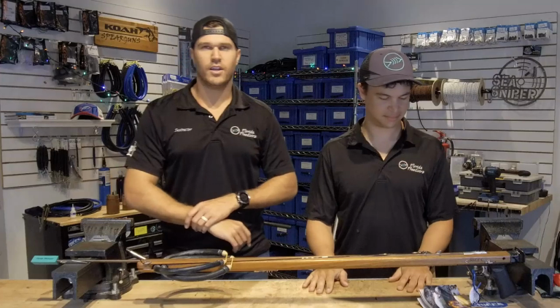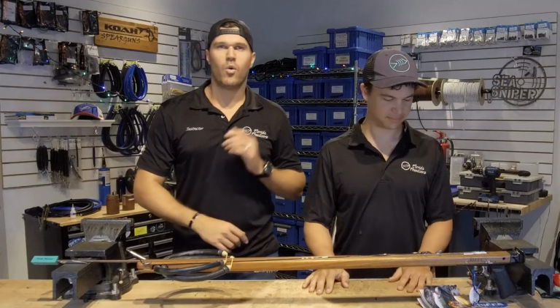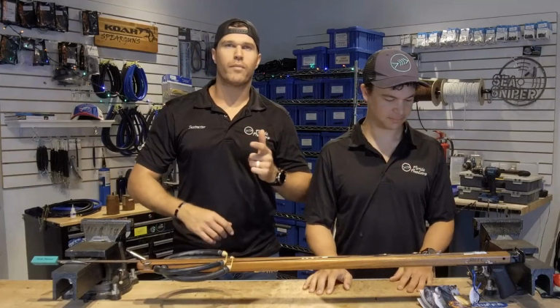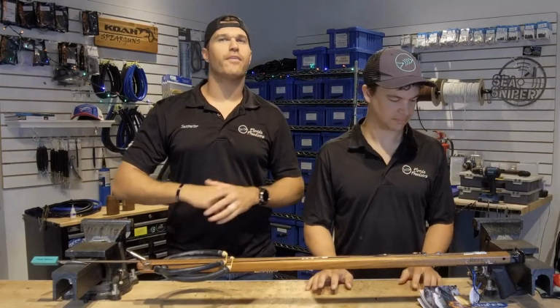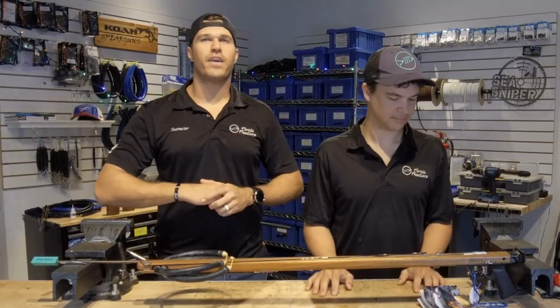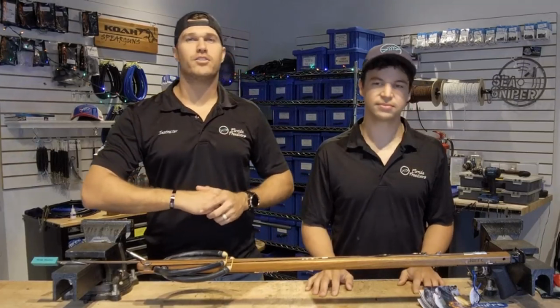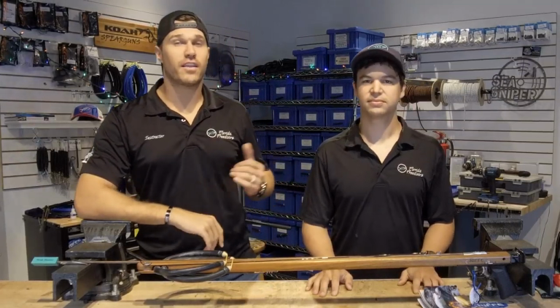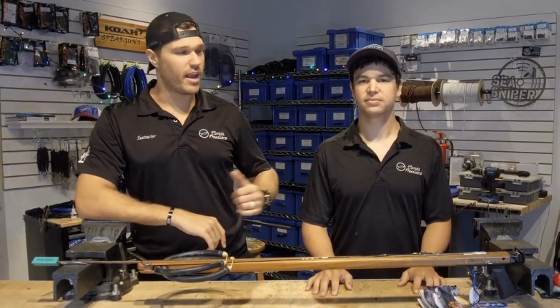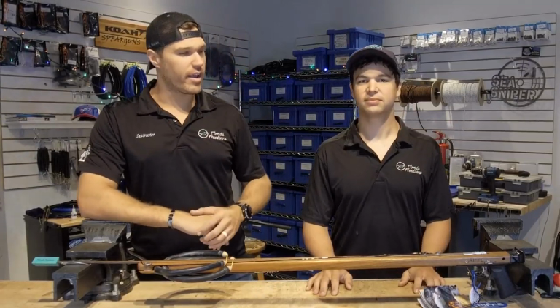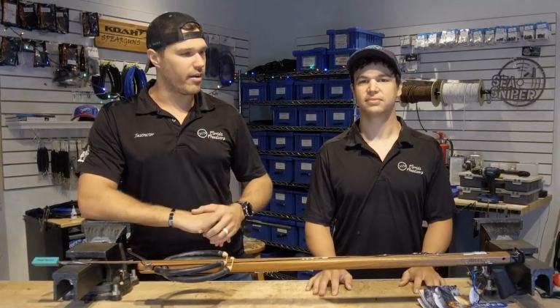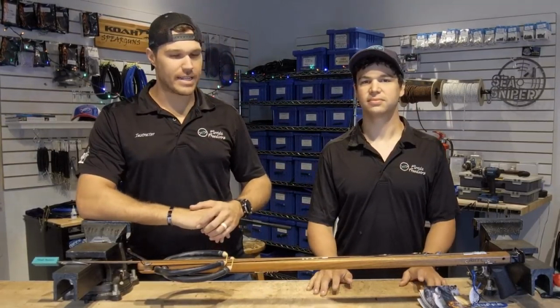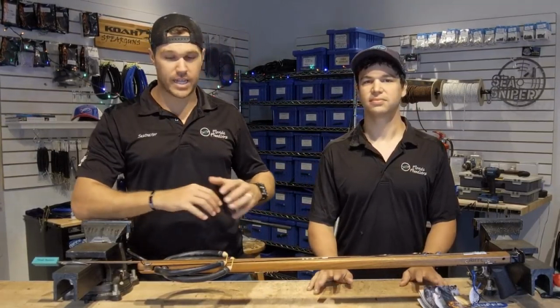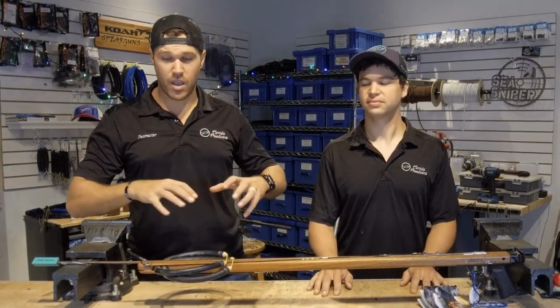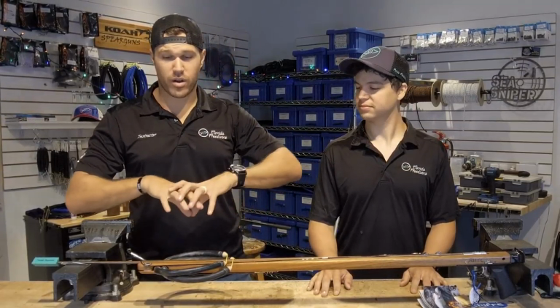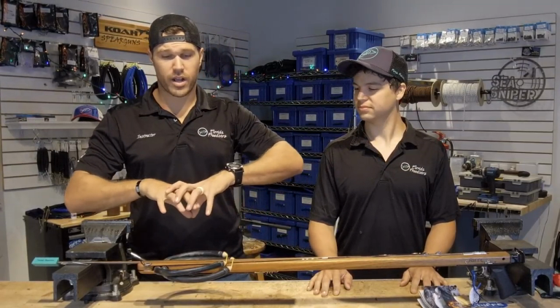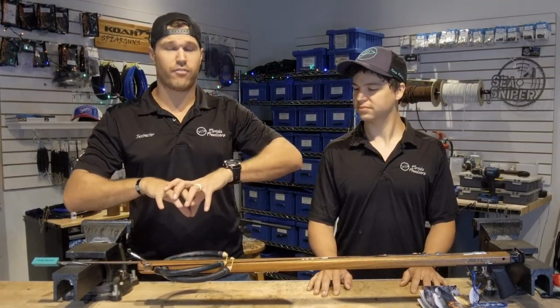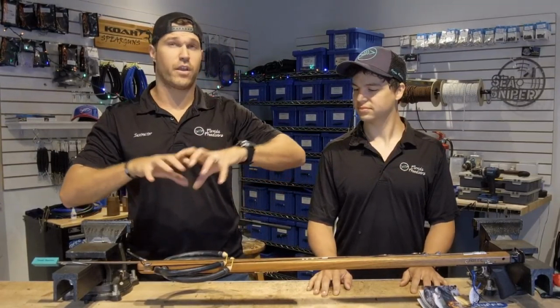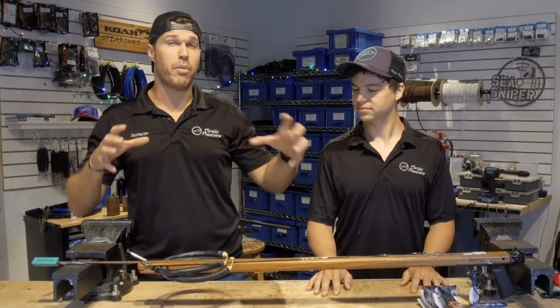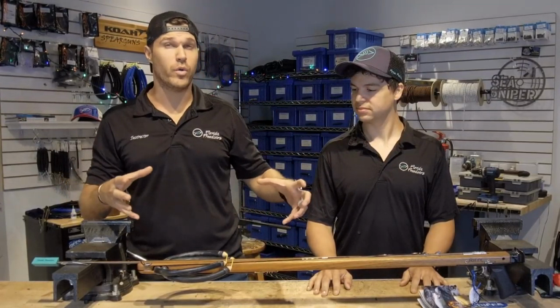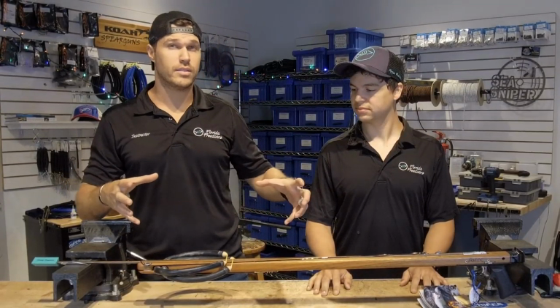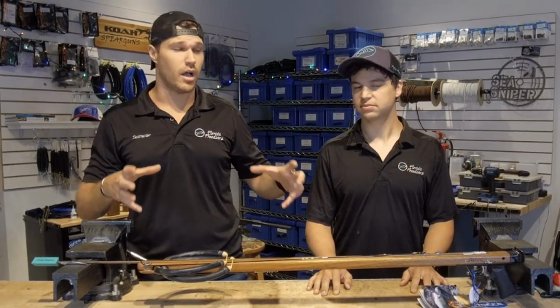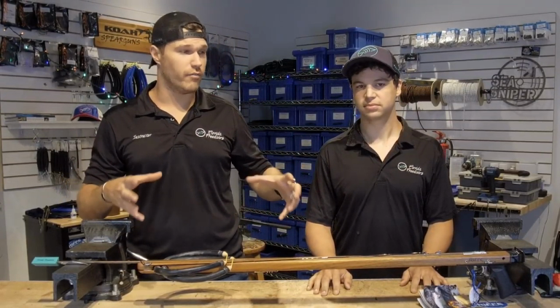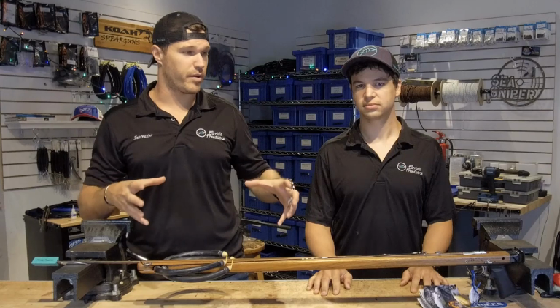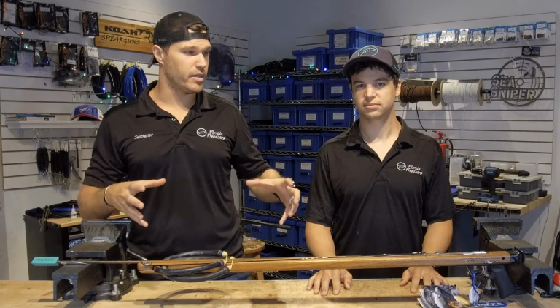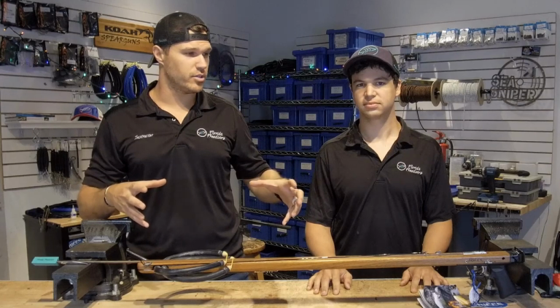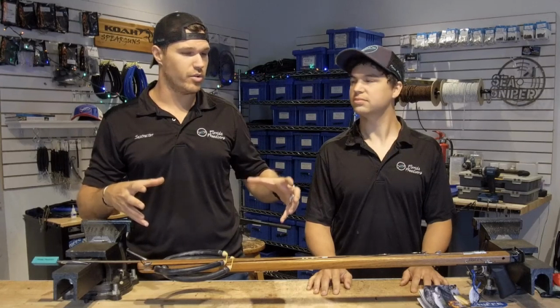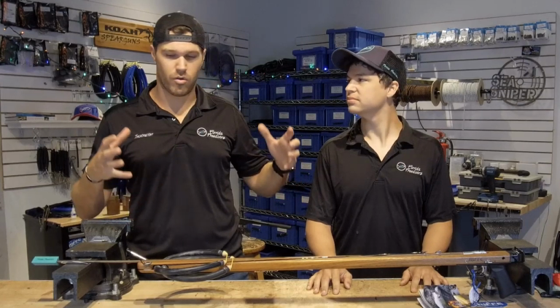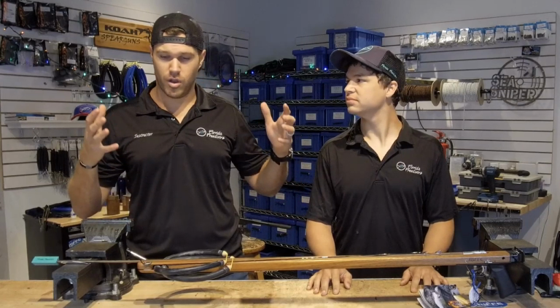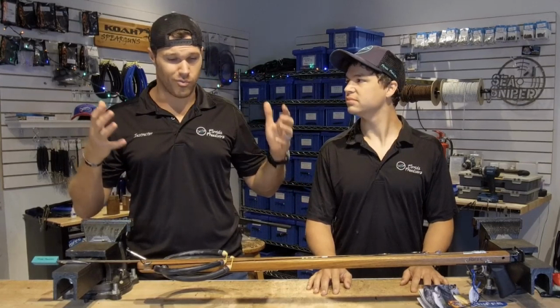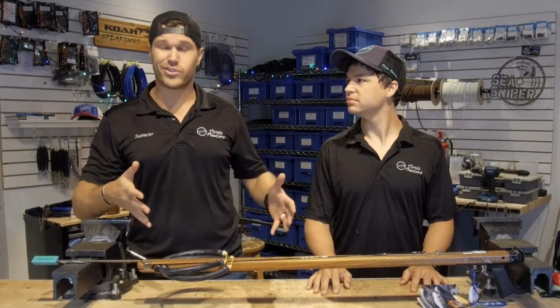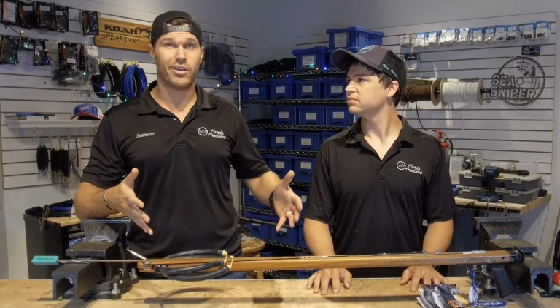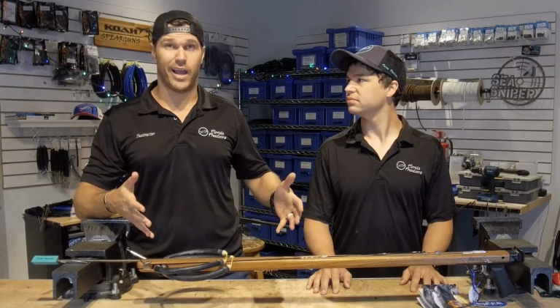What up free diver fans, Jonathan and Eric here, and today we are going to cover the components of a speargun so you know what you're looking at.